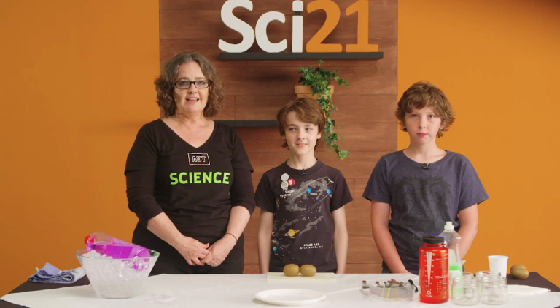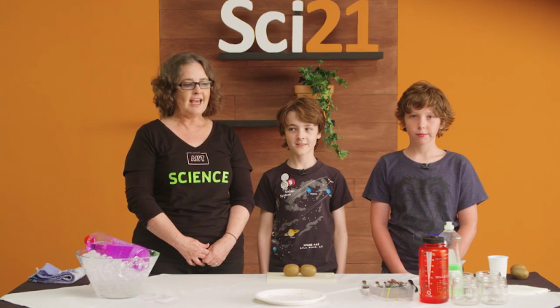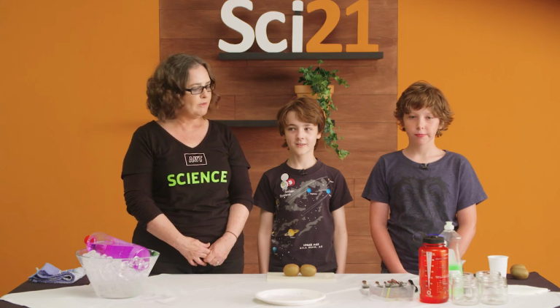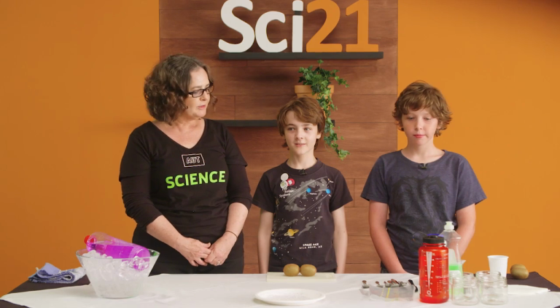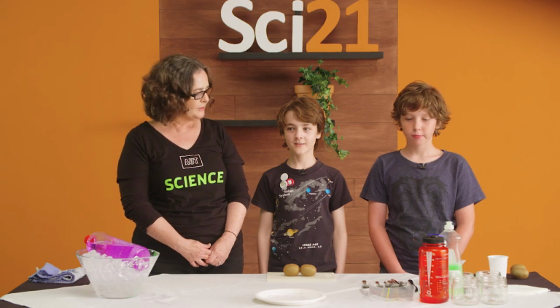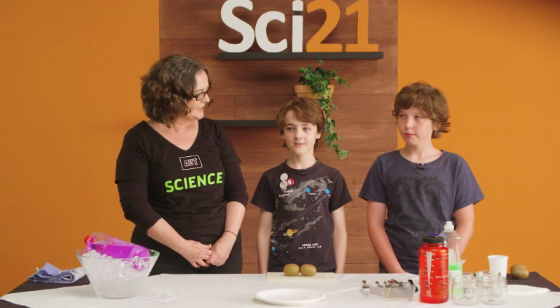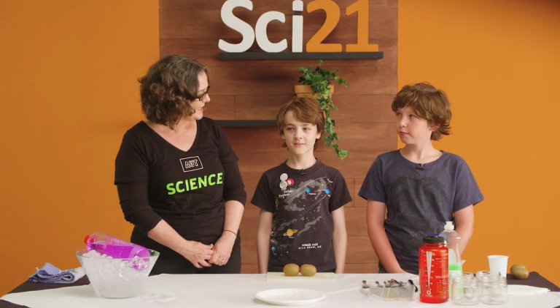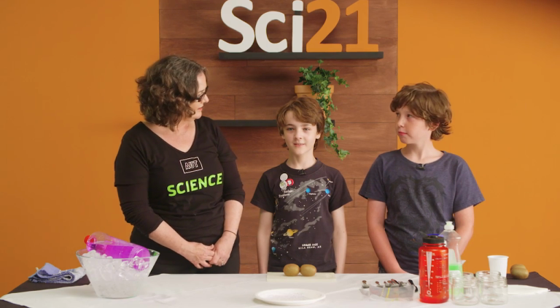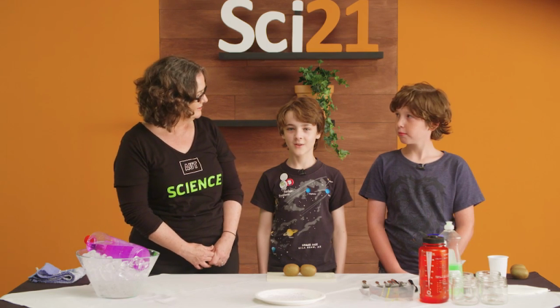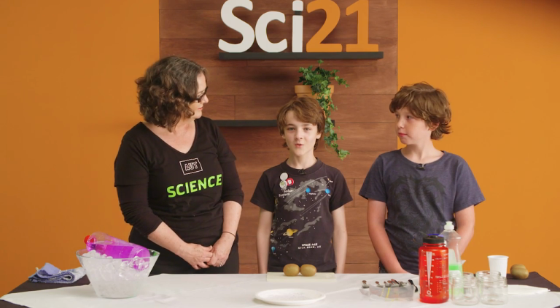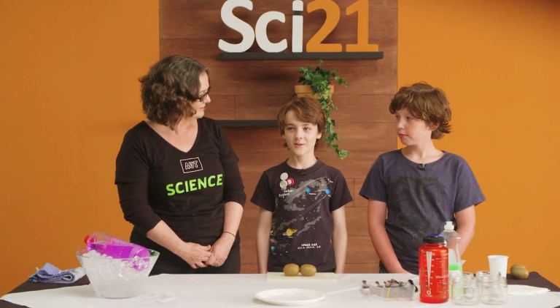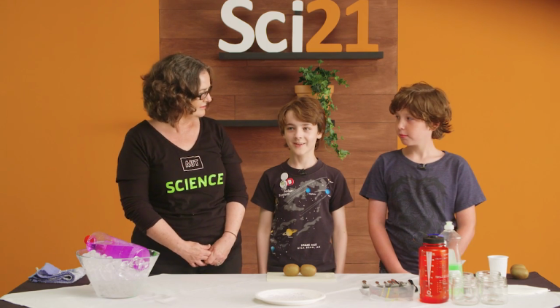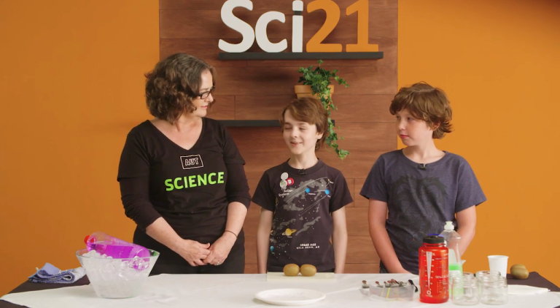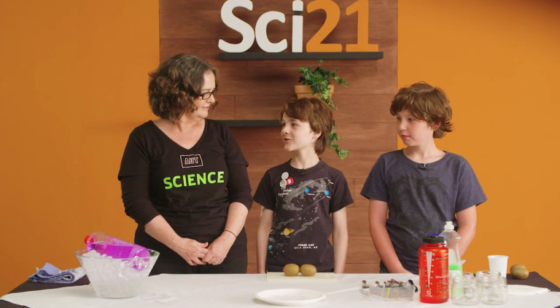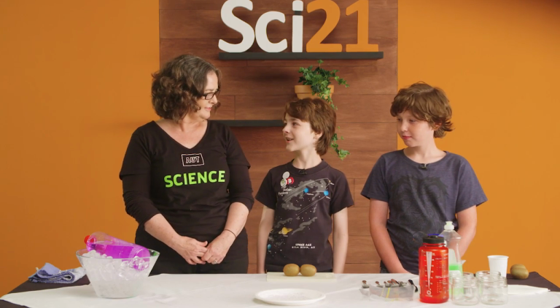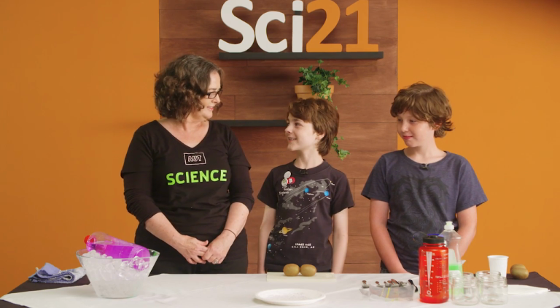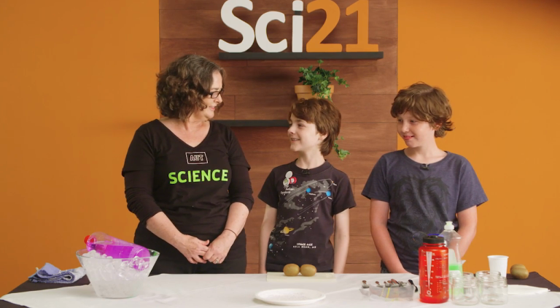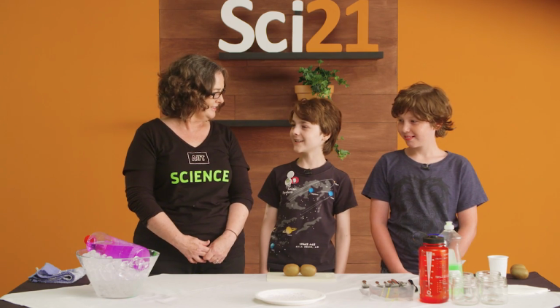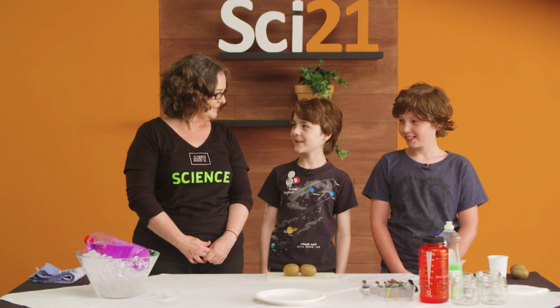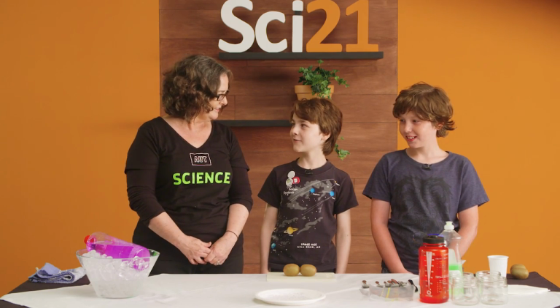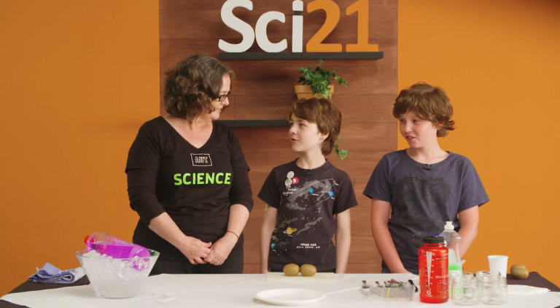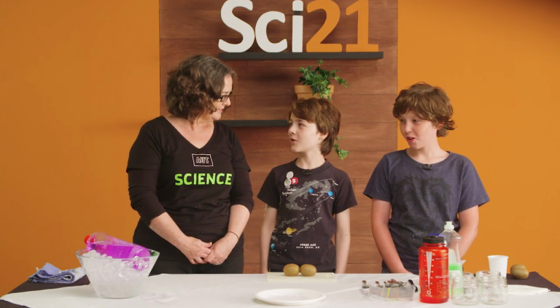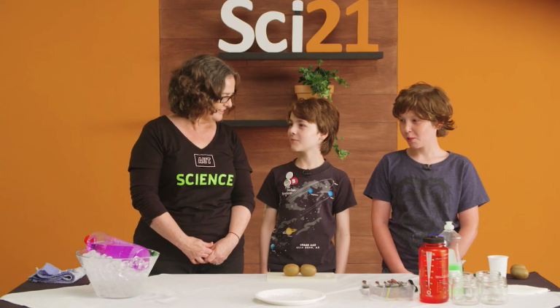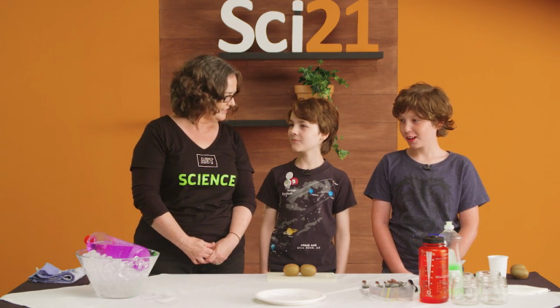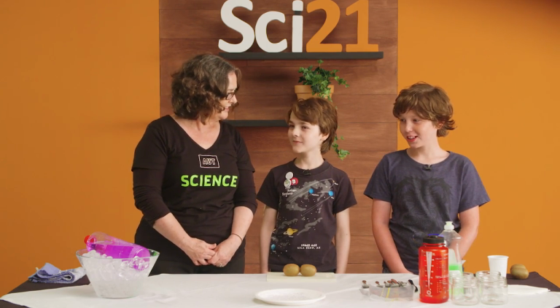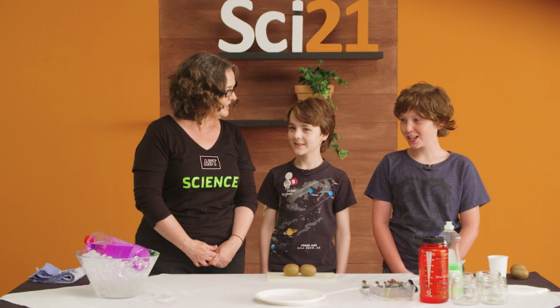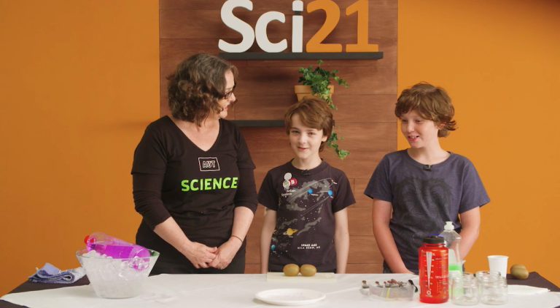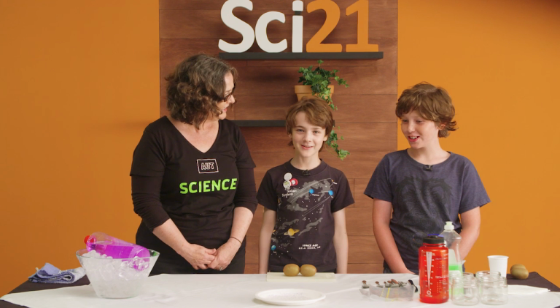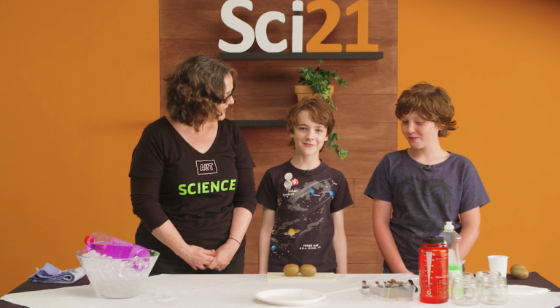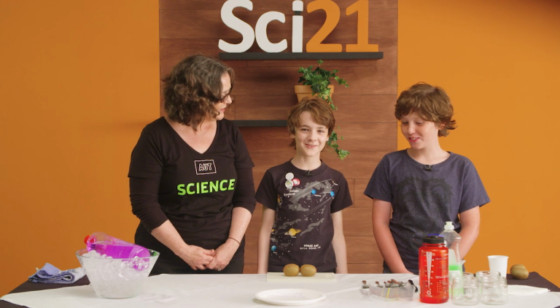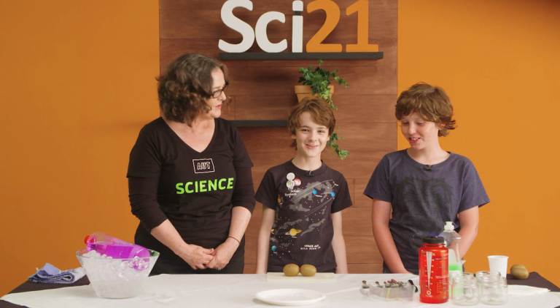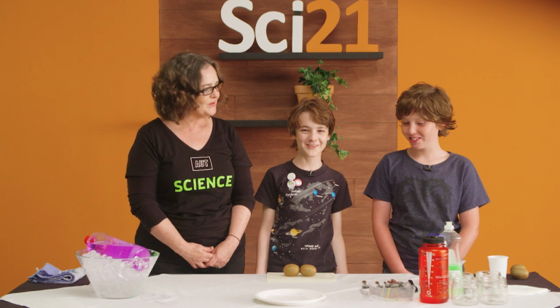Hey, what are we doing today? We are extracting DNA from kiwi fruit.